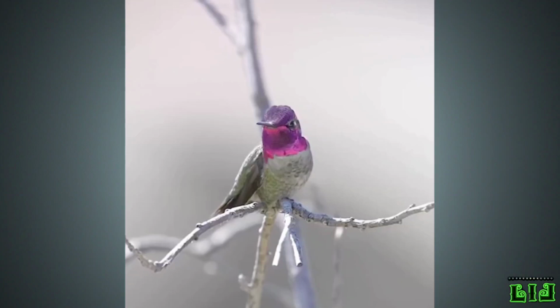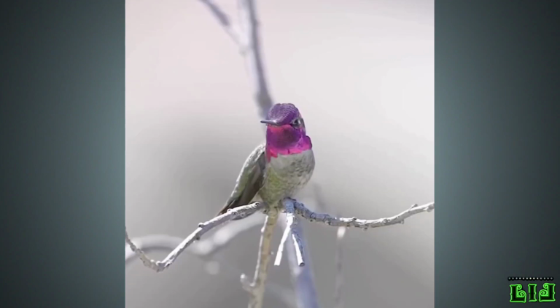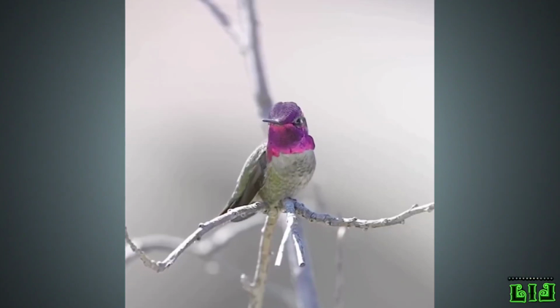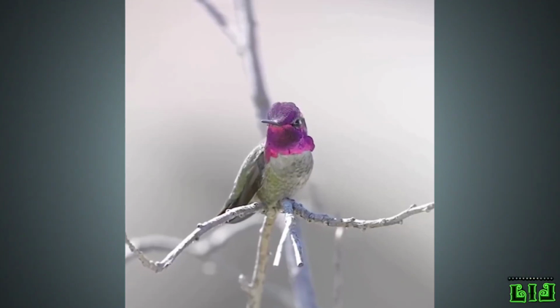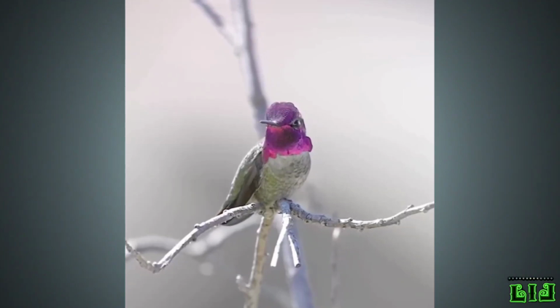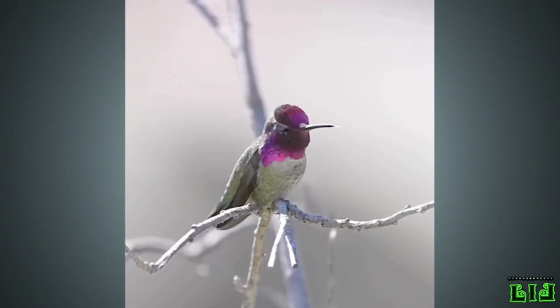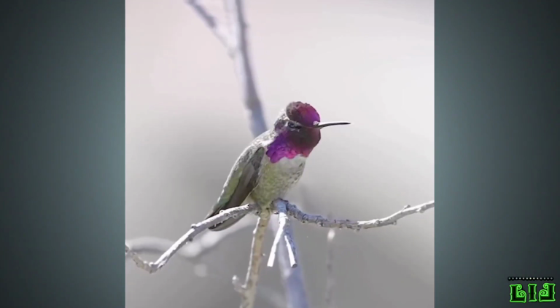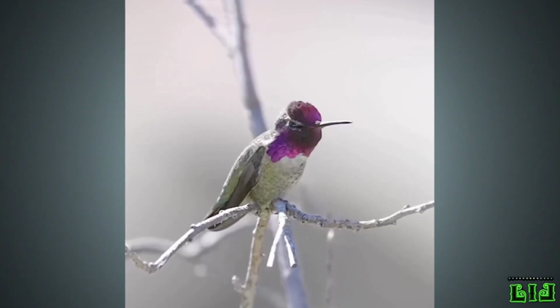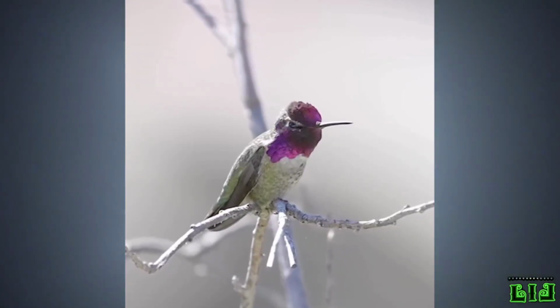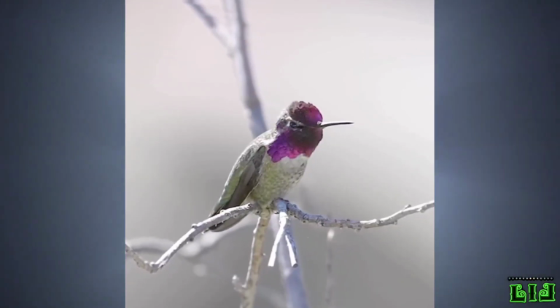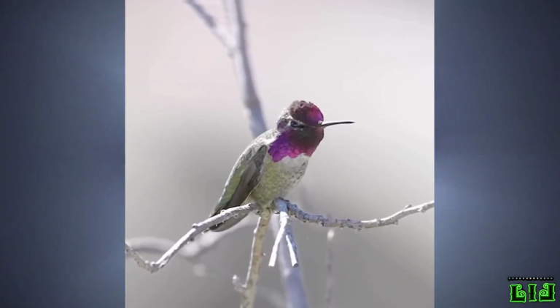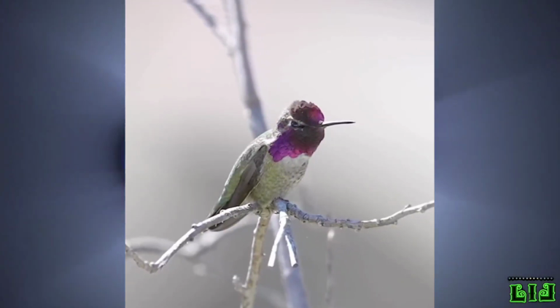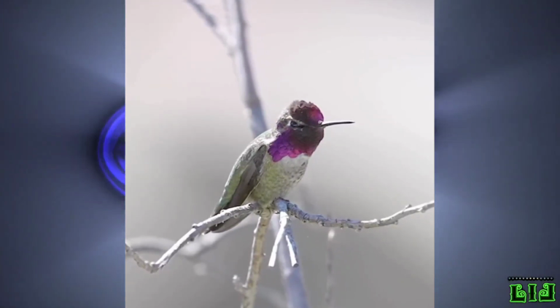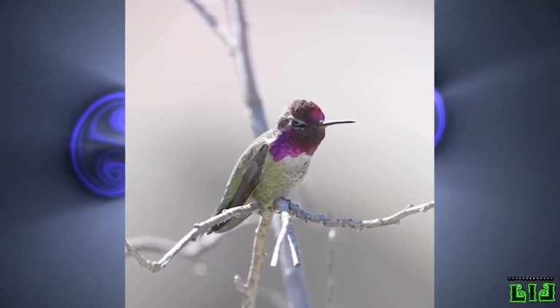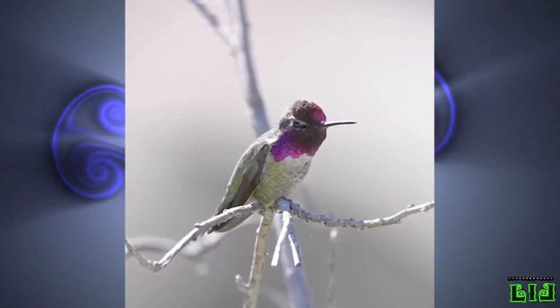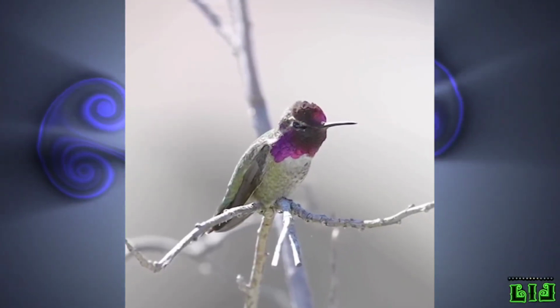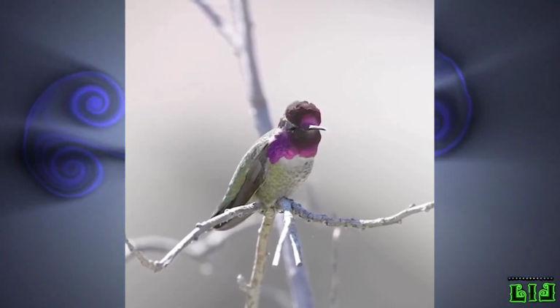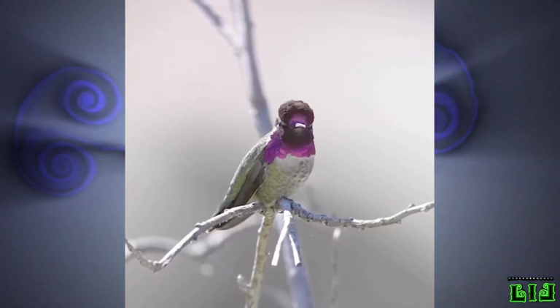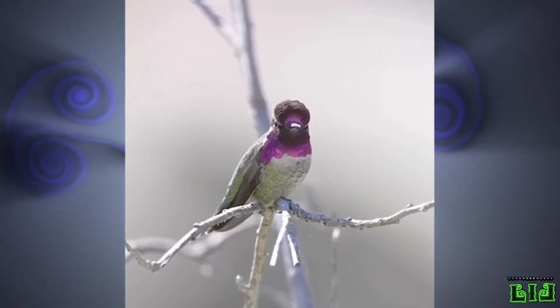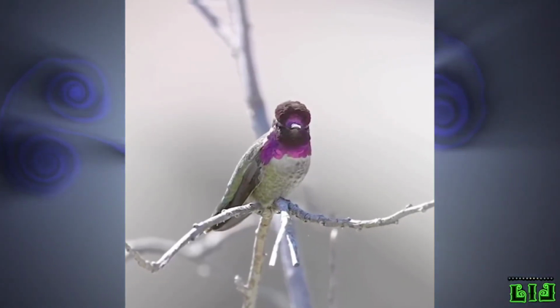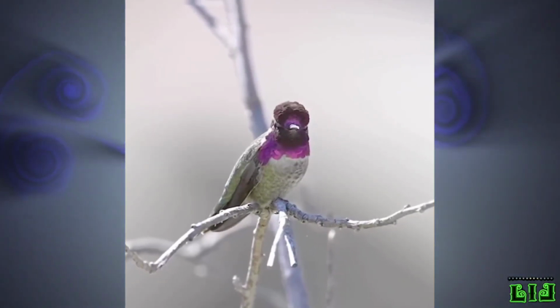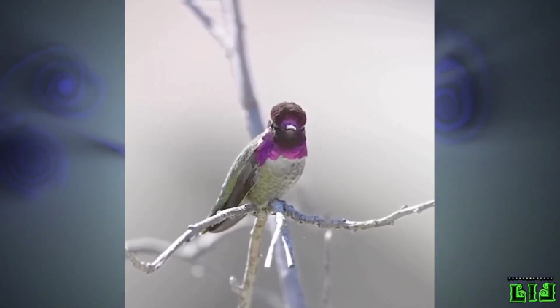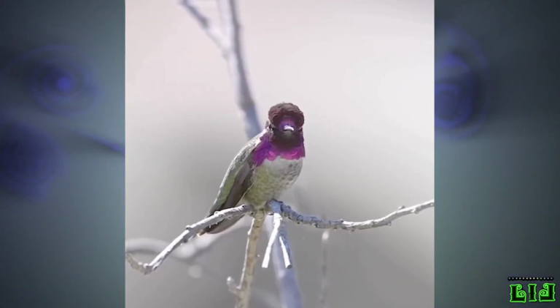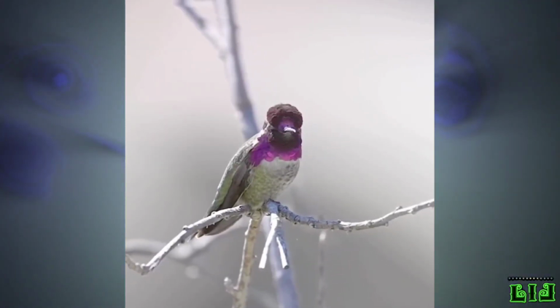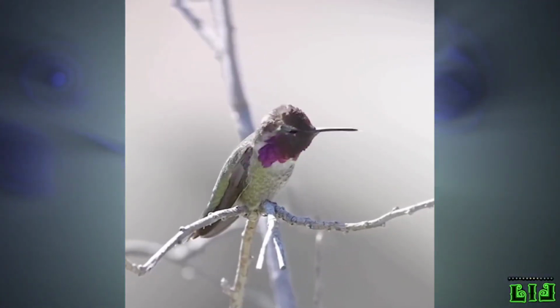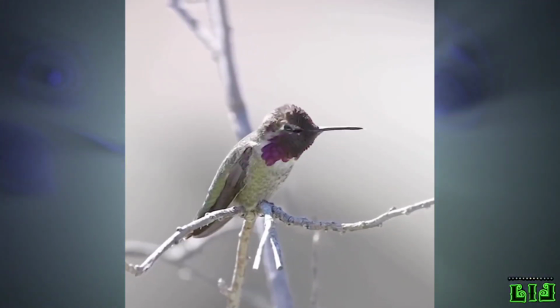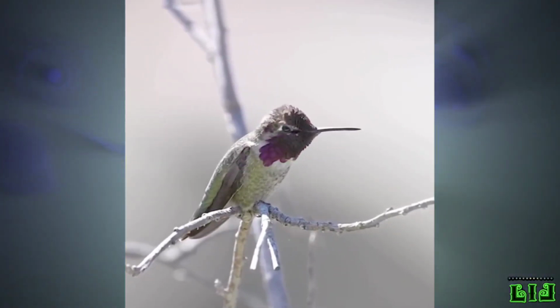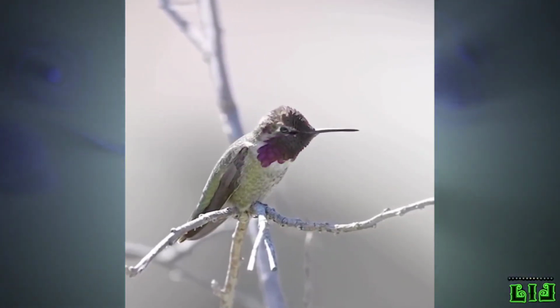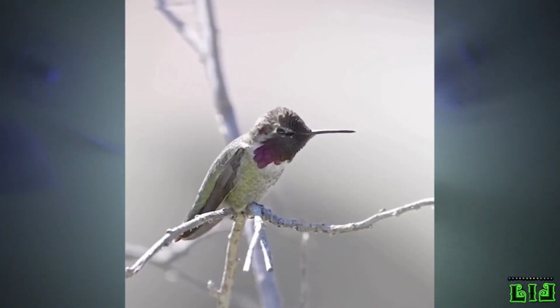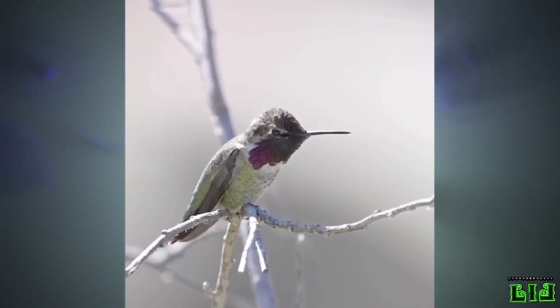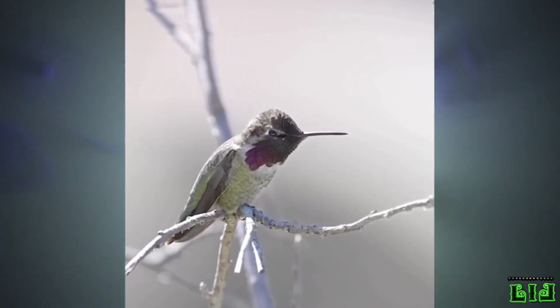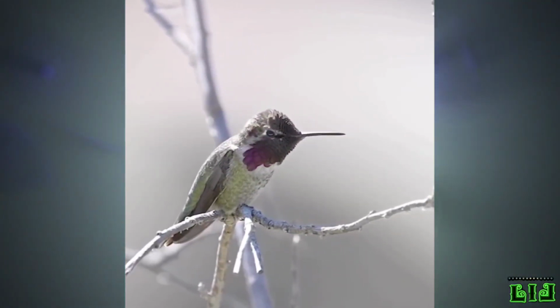Hello, welcome to Living Life. In this video, we want to get to know the hummingbird.